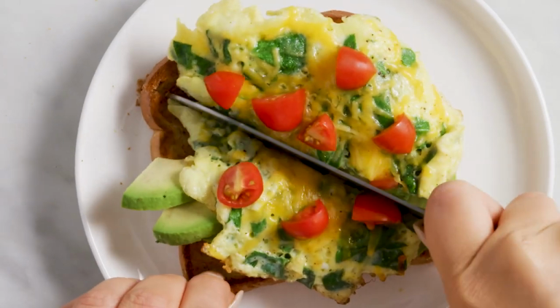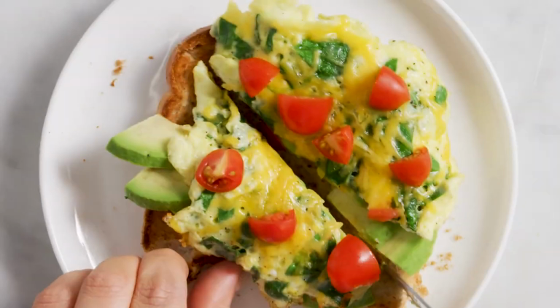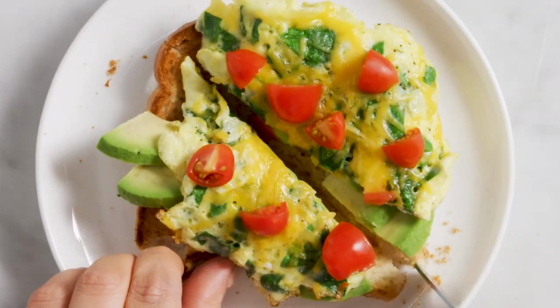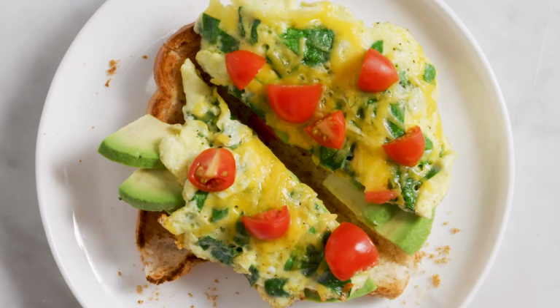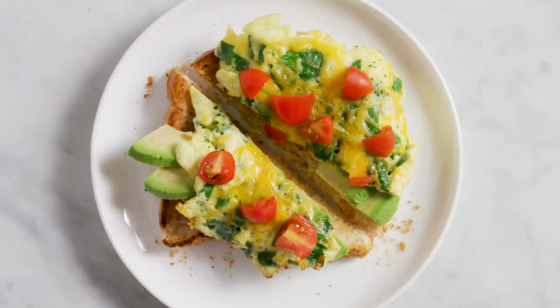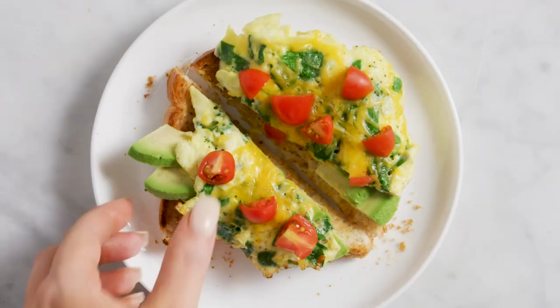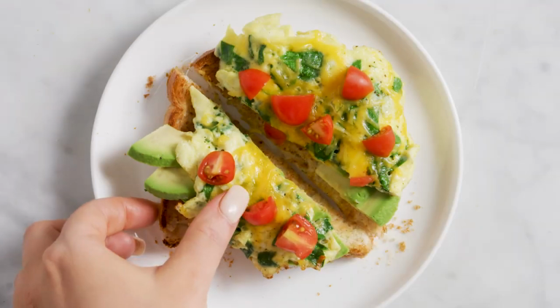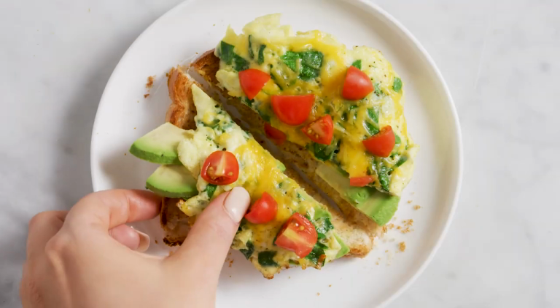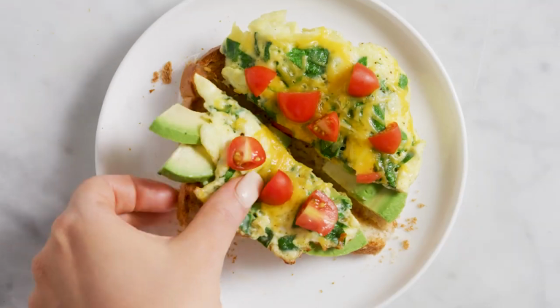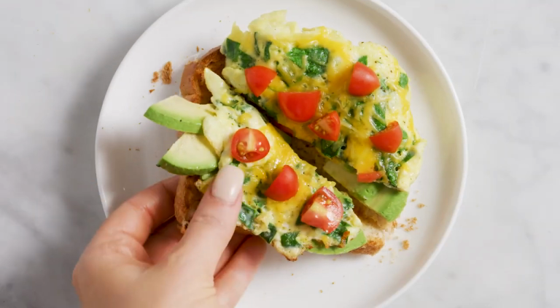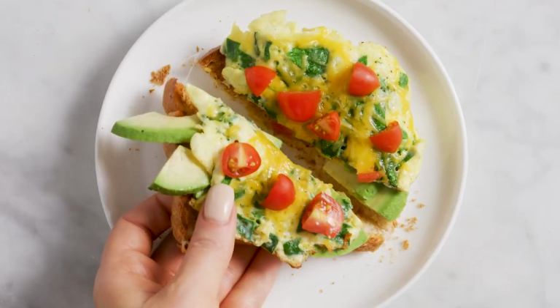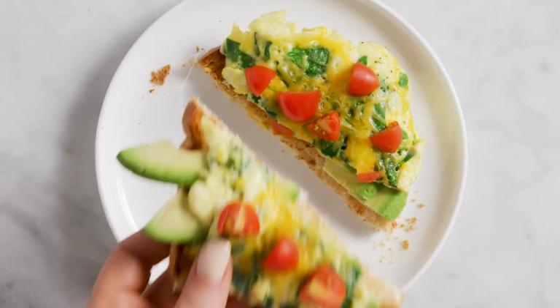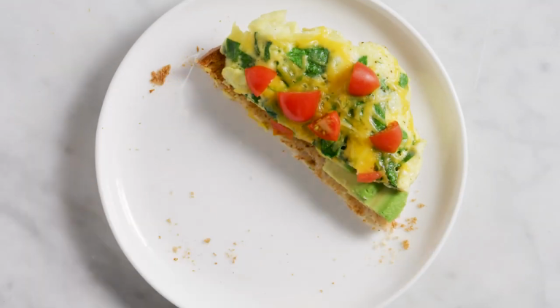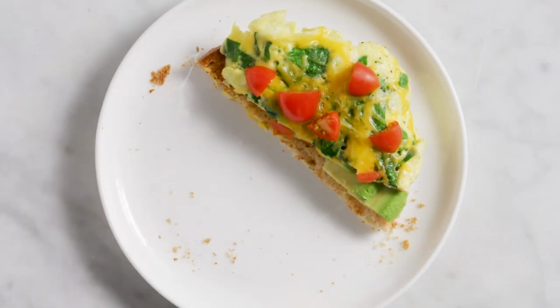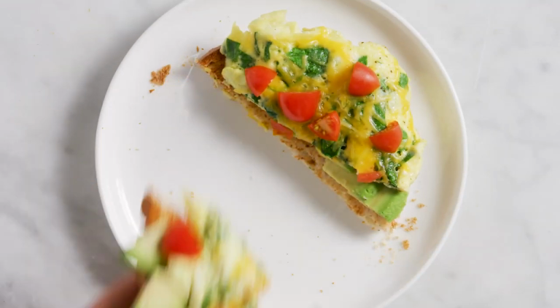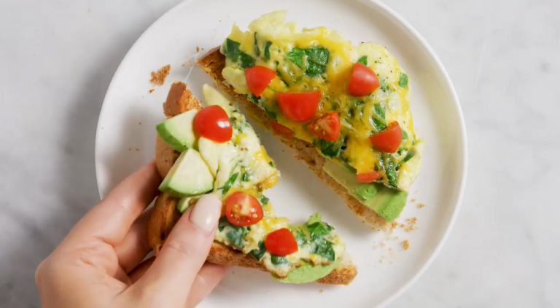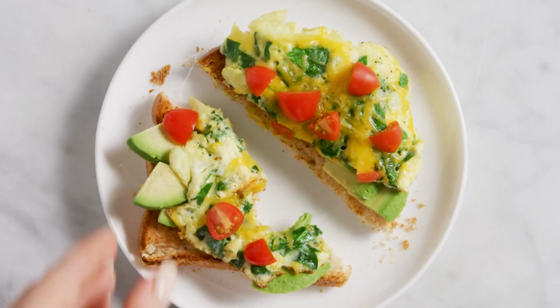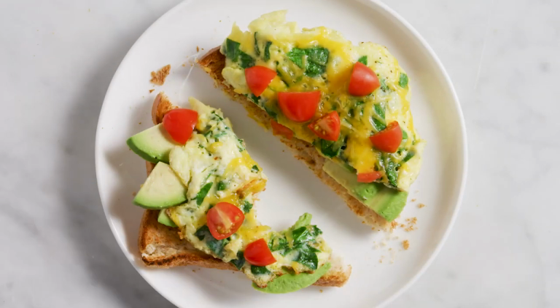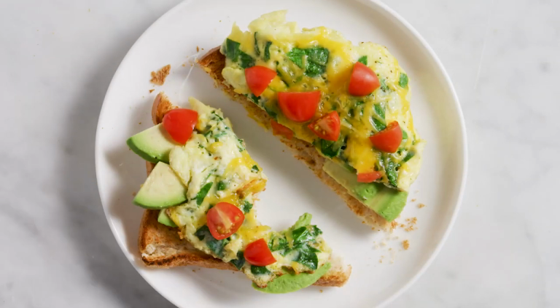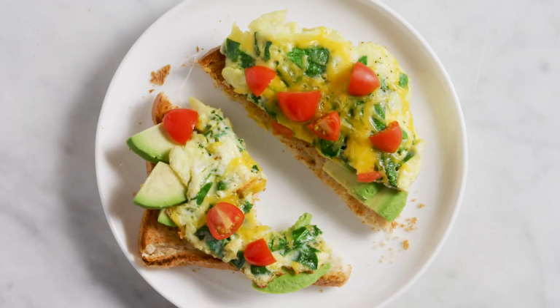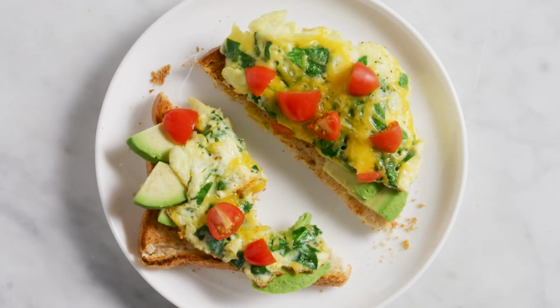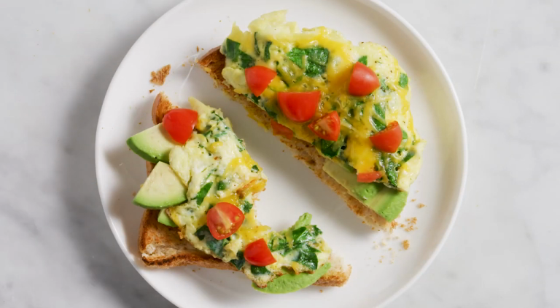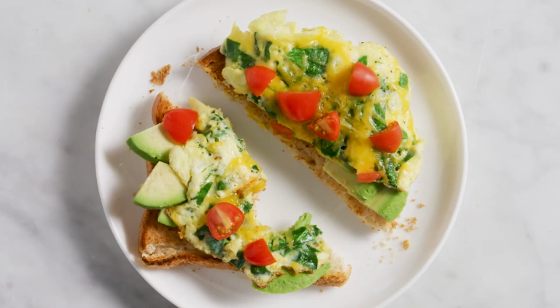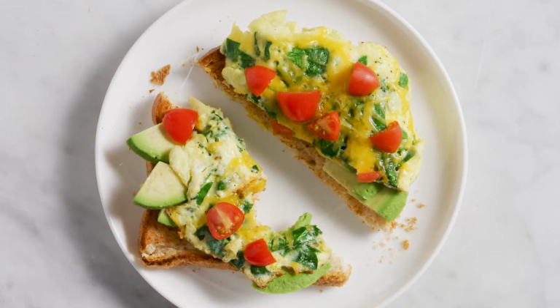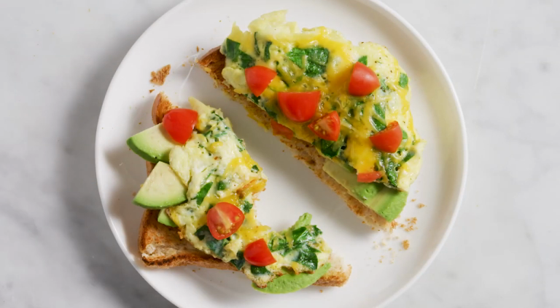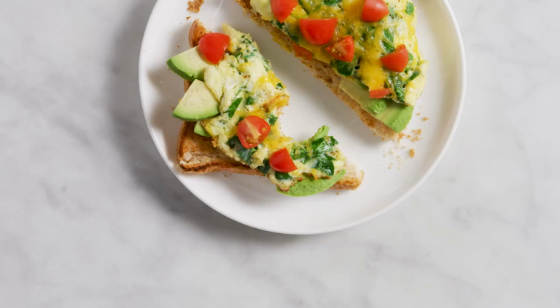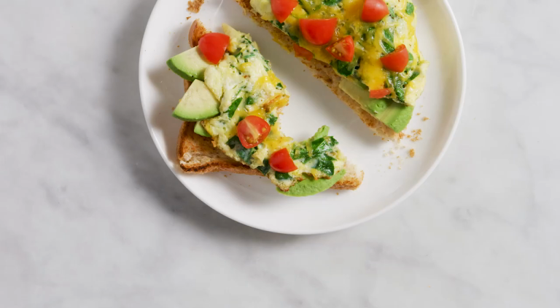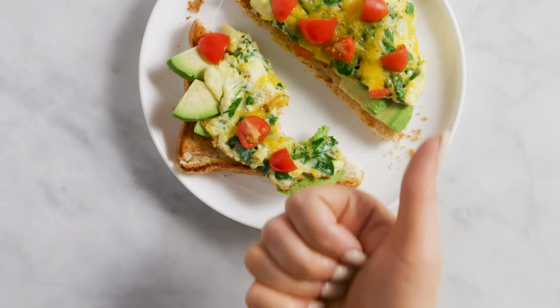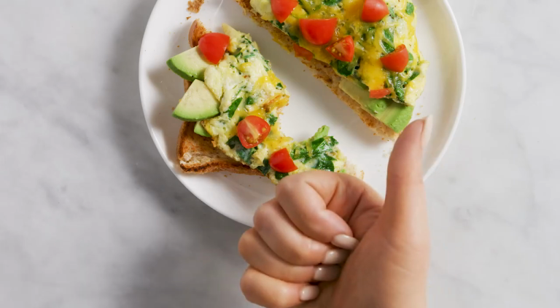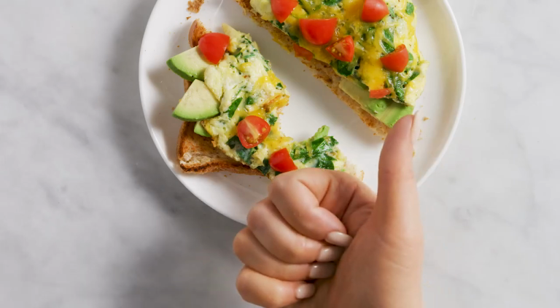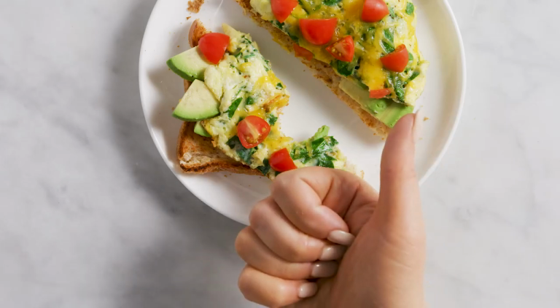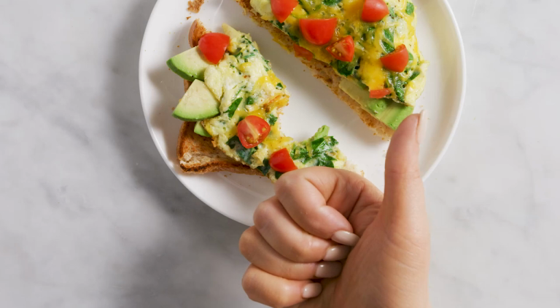Look at those little guys. Ten minutes flat, and you've got a balanced breakfast and you're getting out the door on time. Hashtag winning.